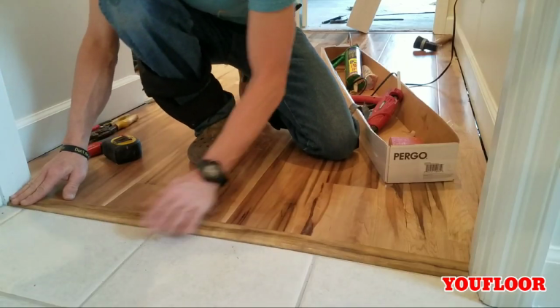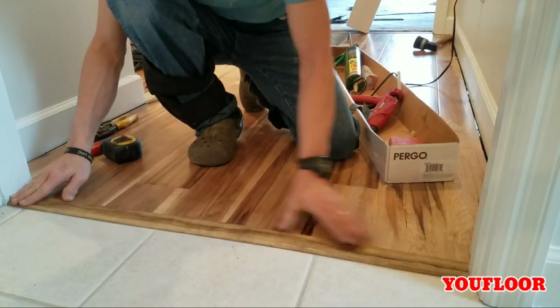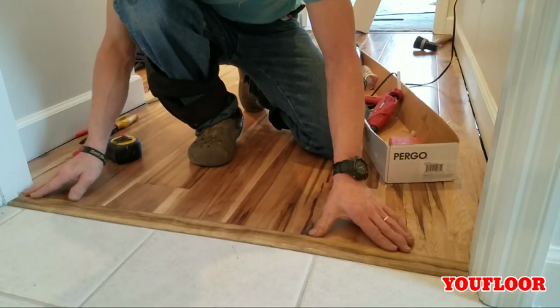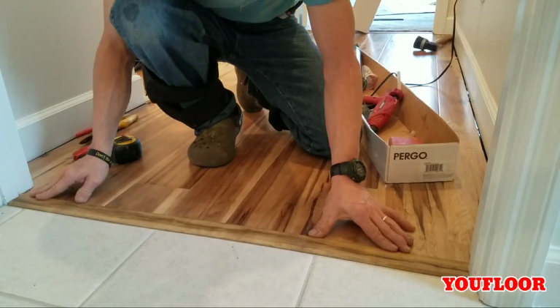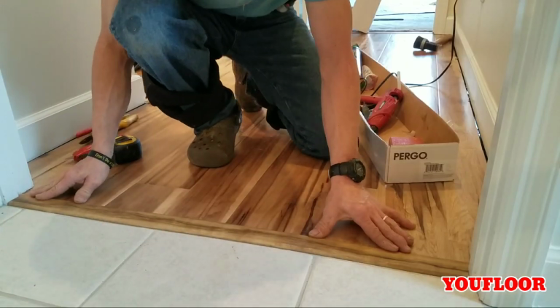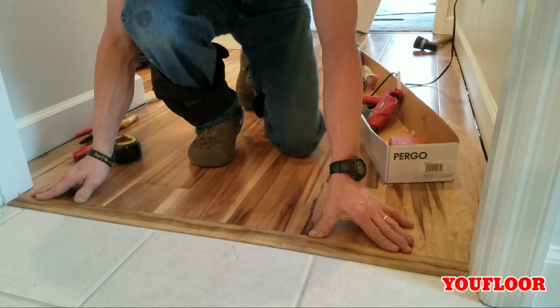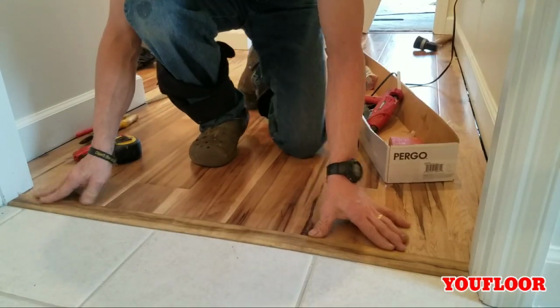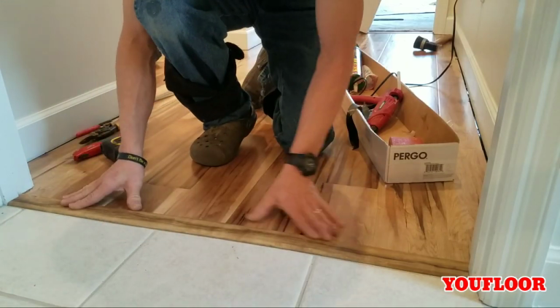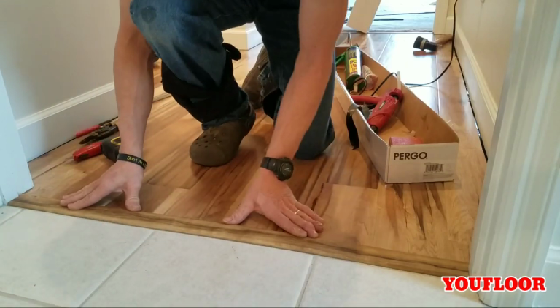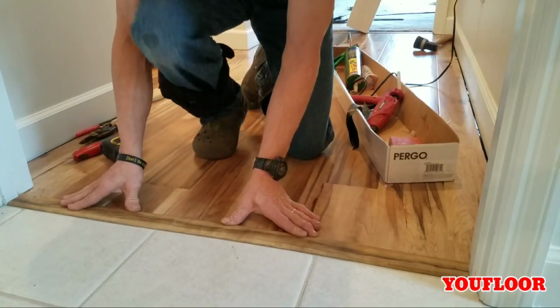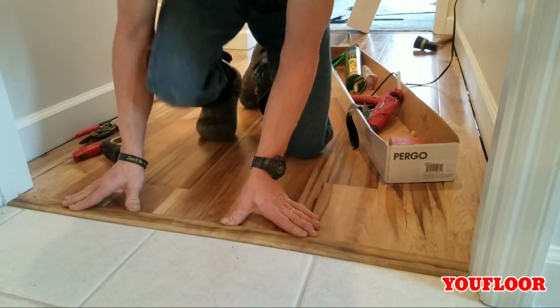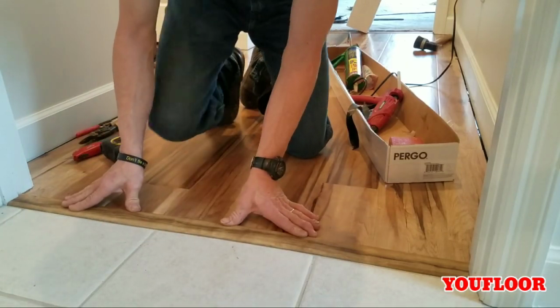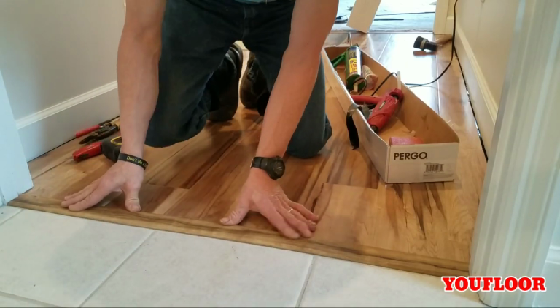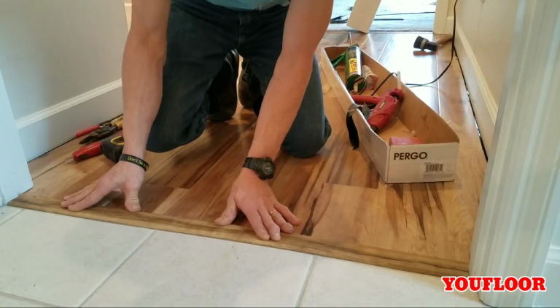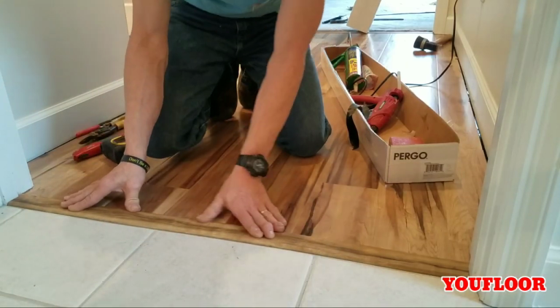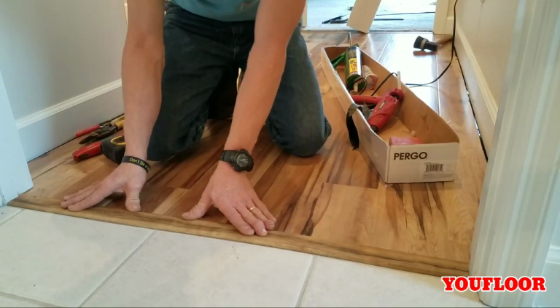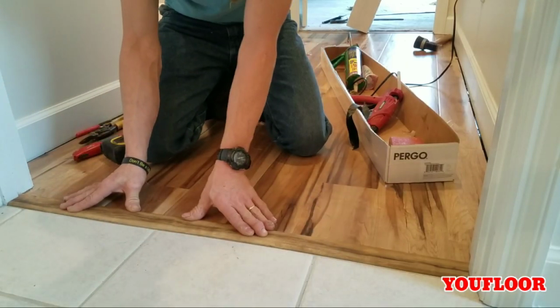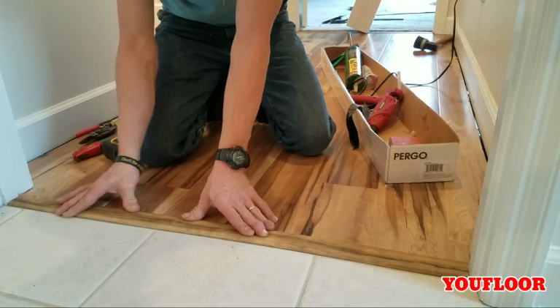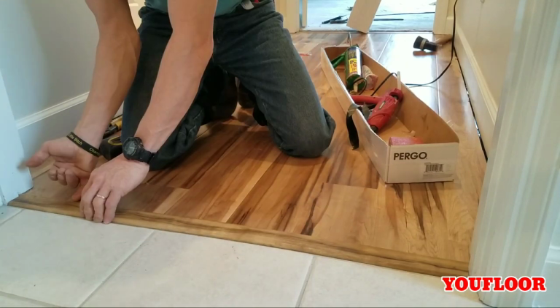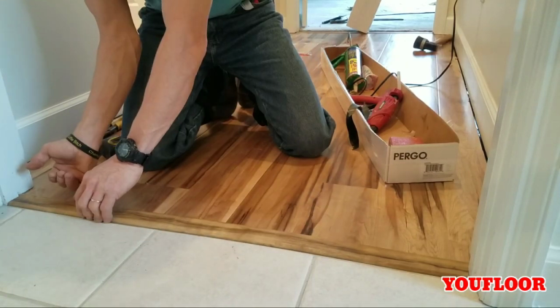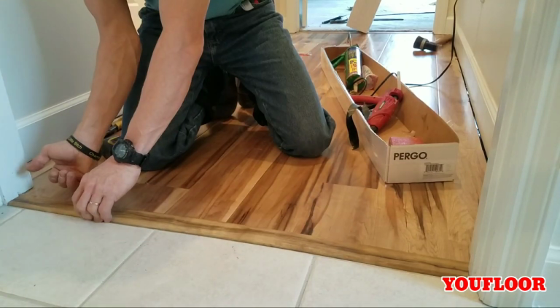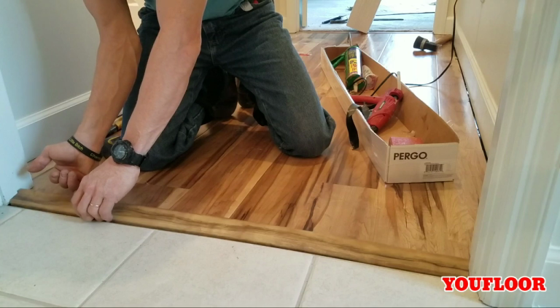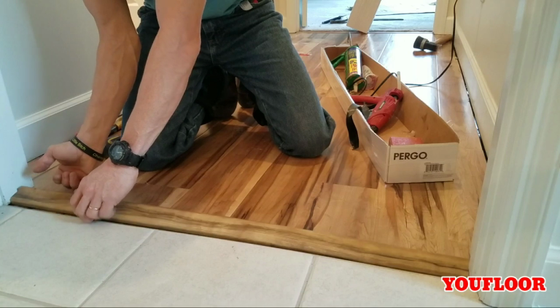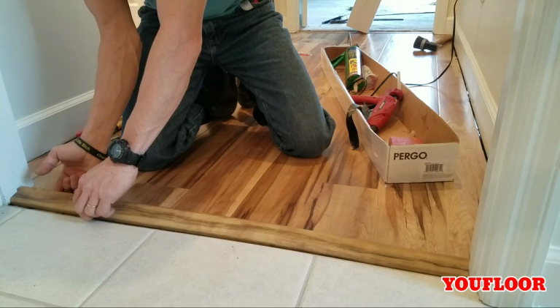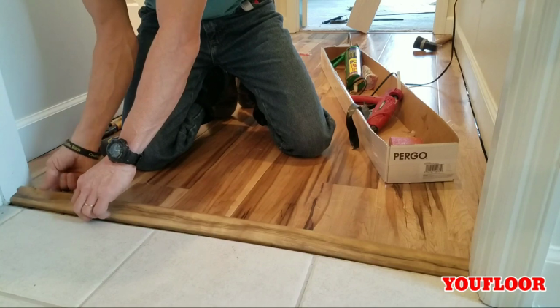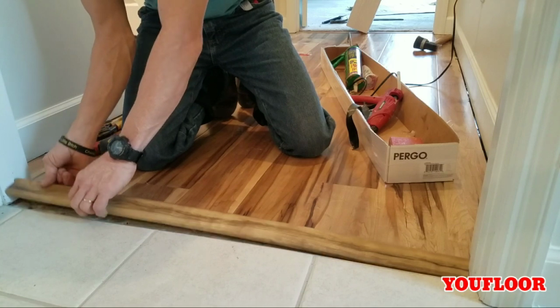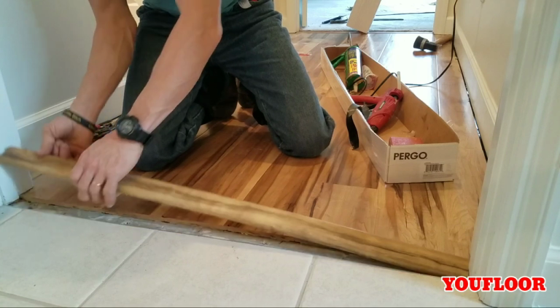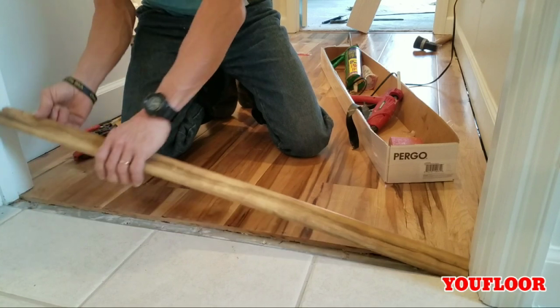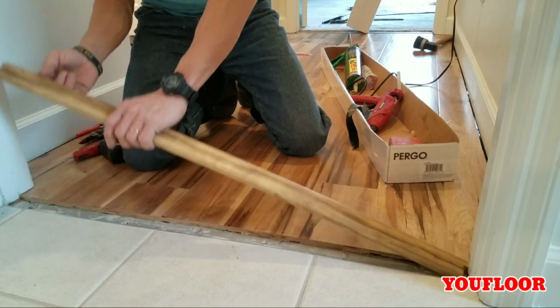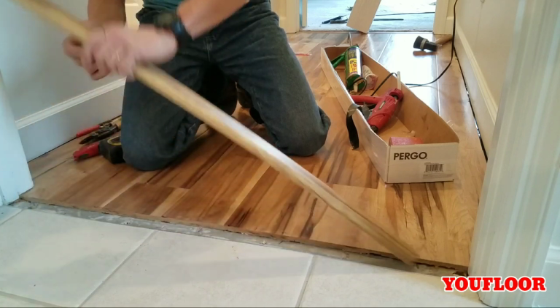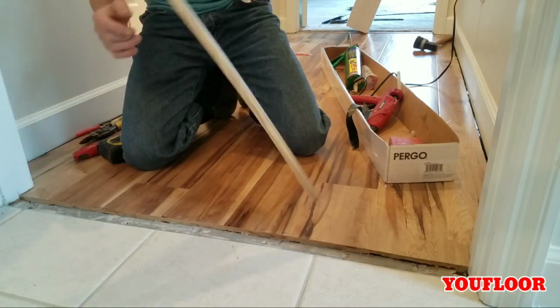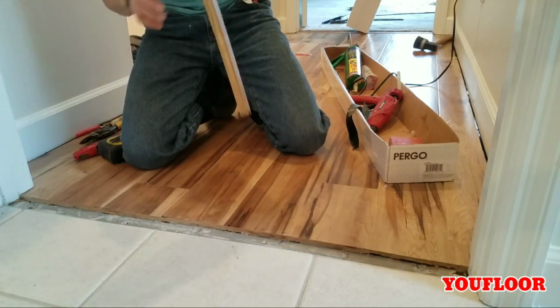That's beautiful — what a tight fit. Time for some glue.